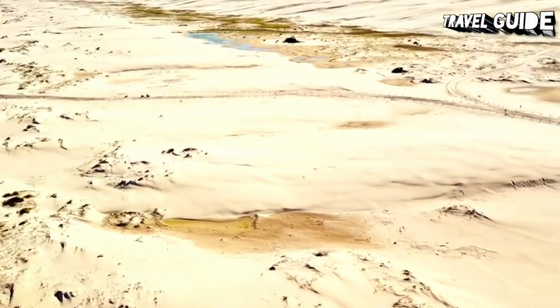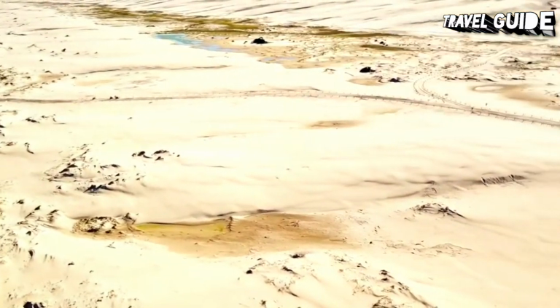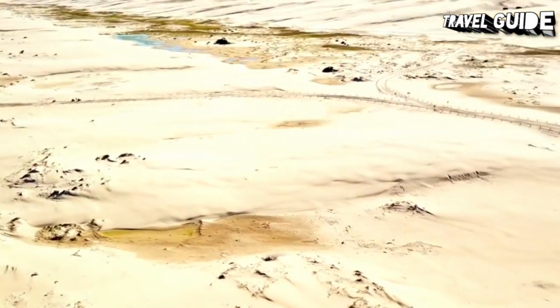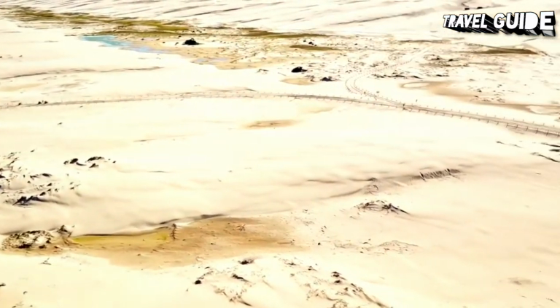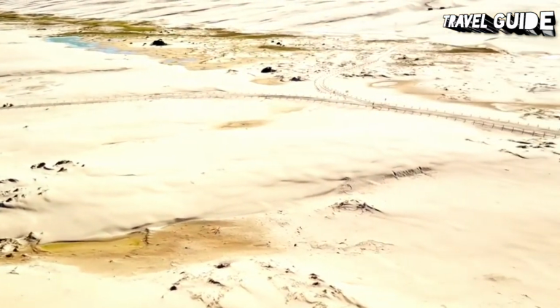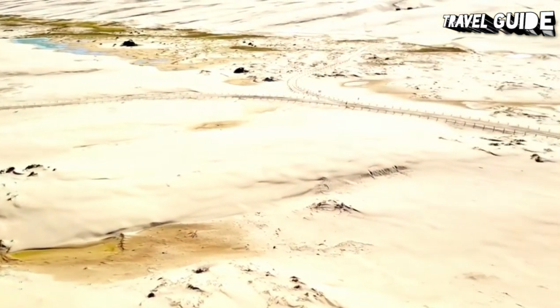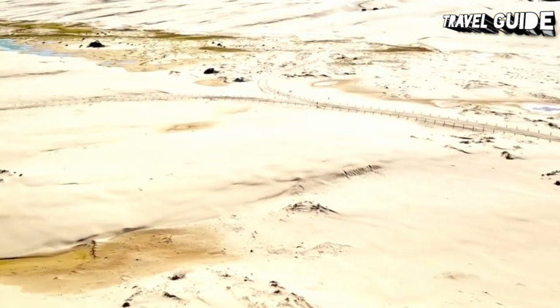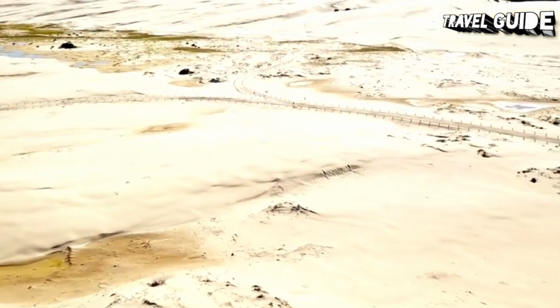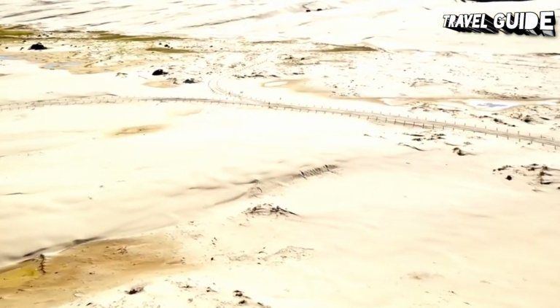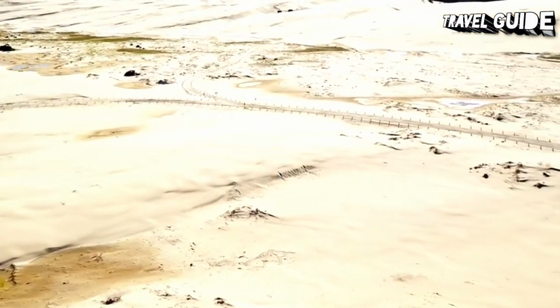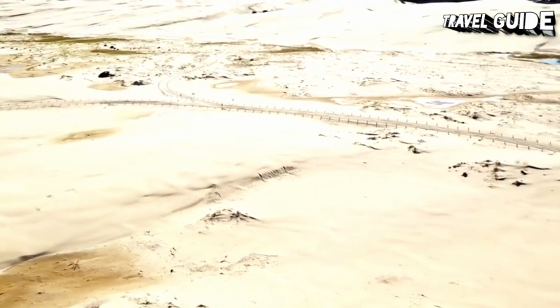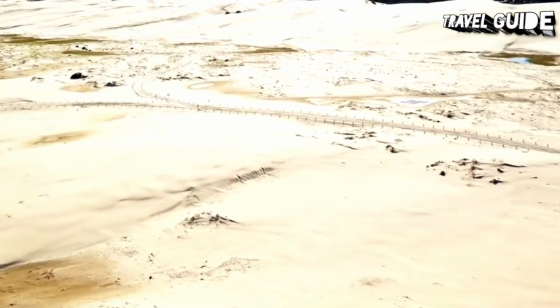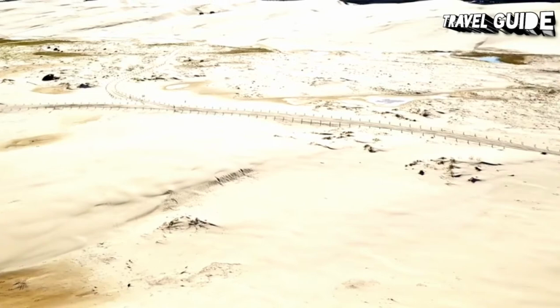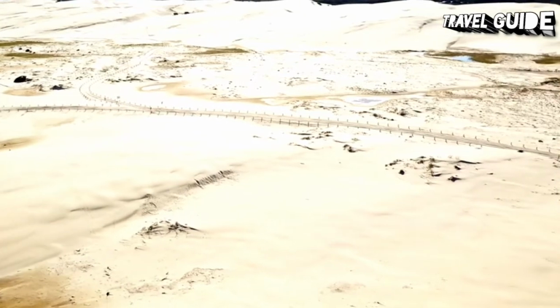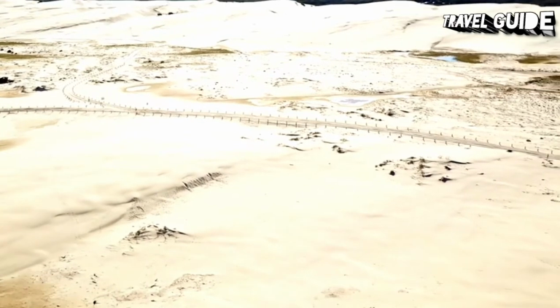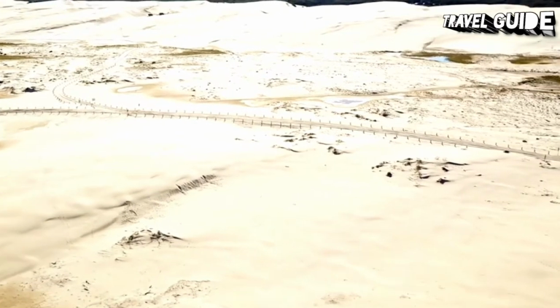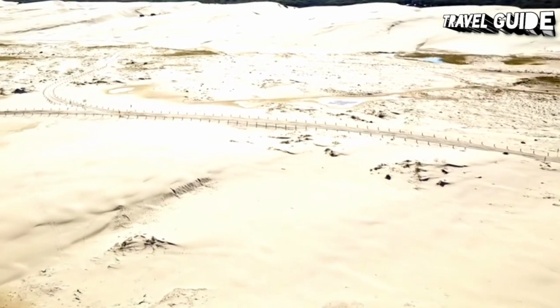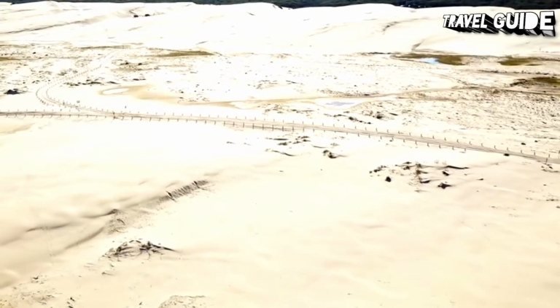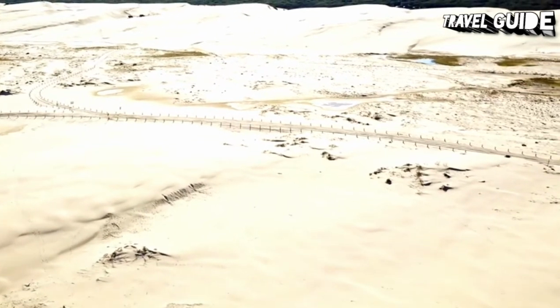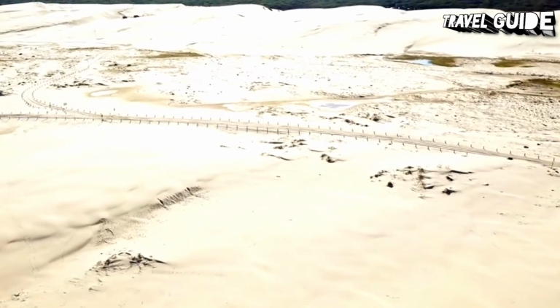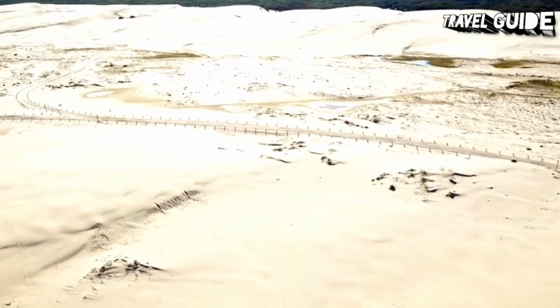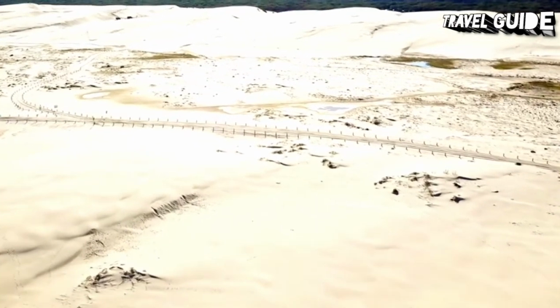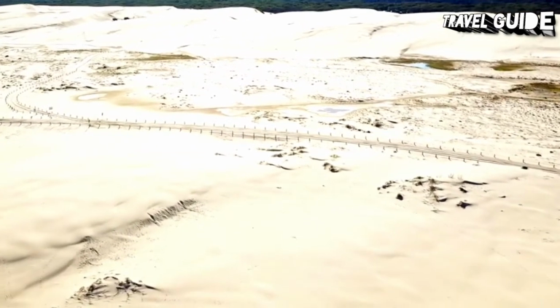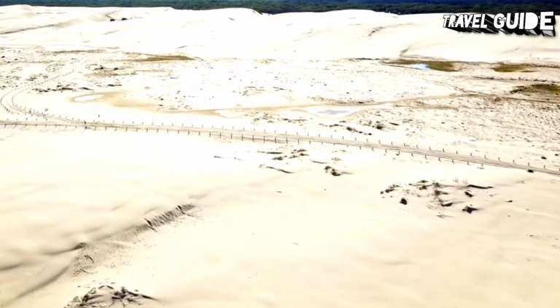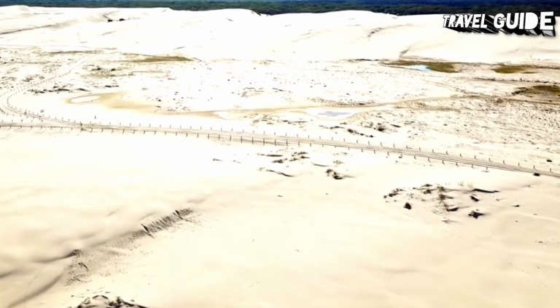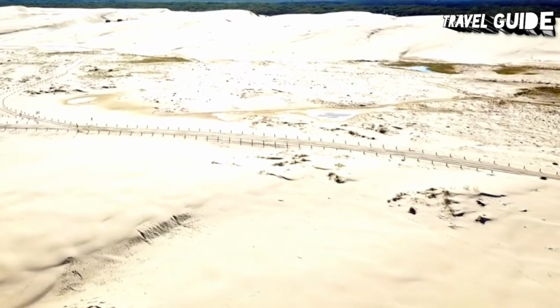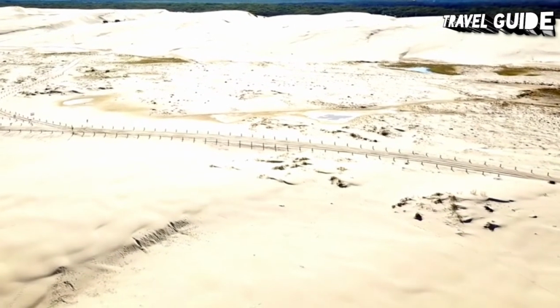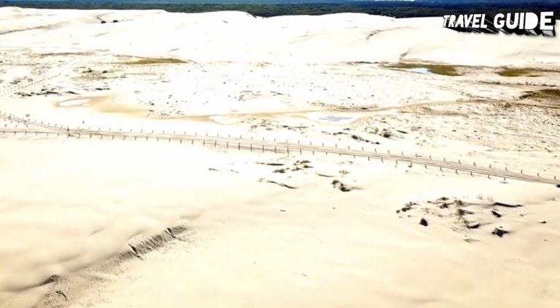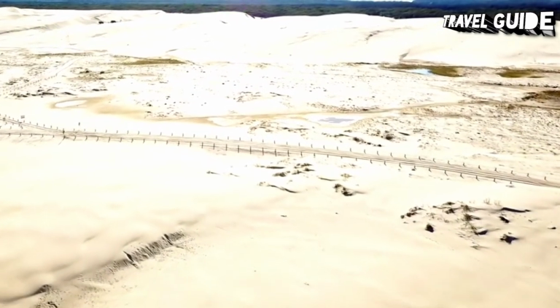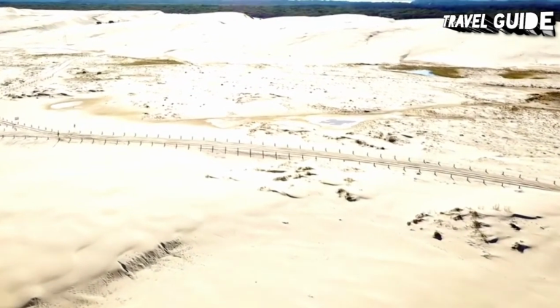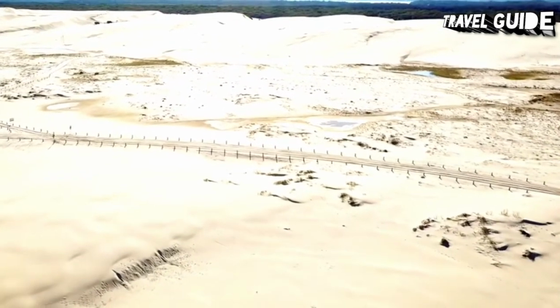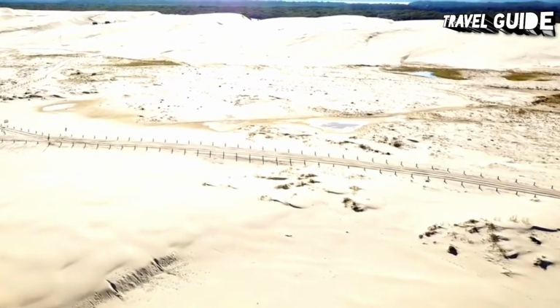From the Stockton Ferry Terminal, enjoy a walk along the foreshore and the breakwall where you will see the remains of shipwrecks.